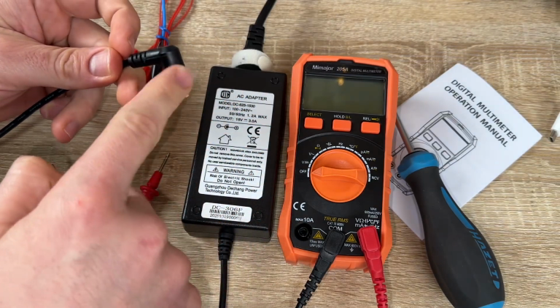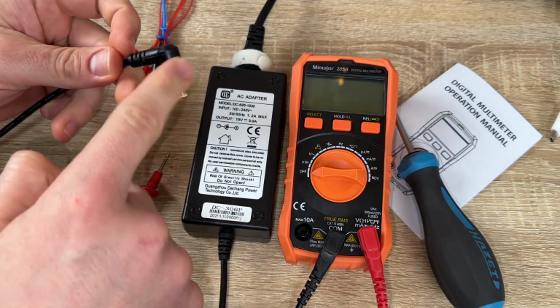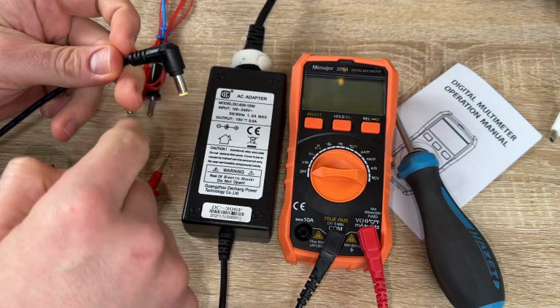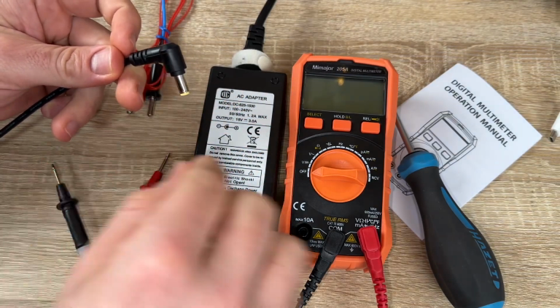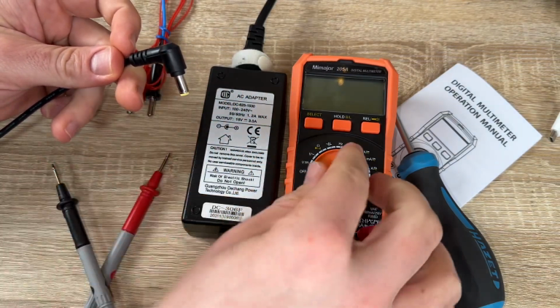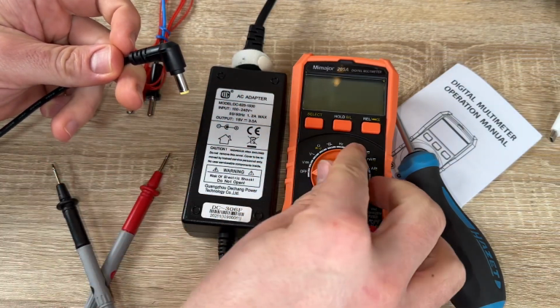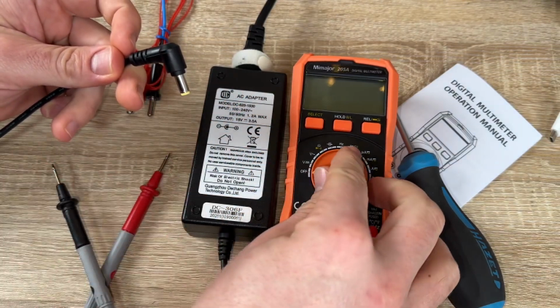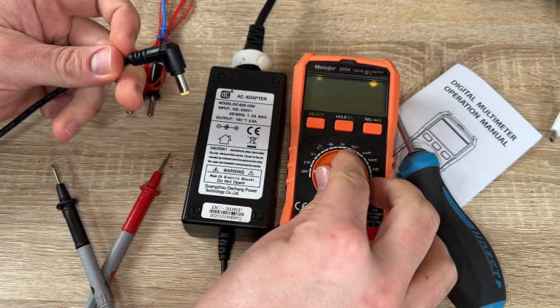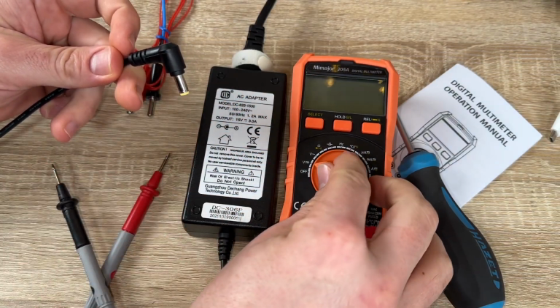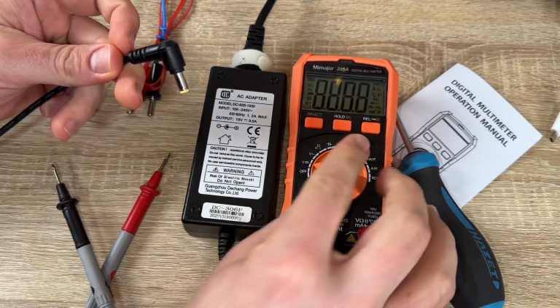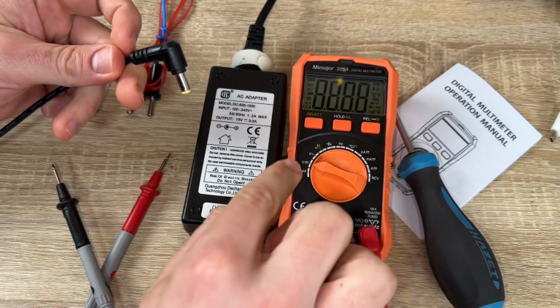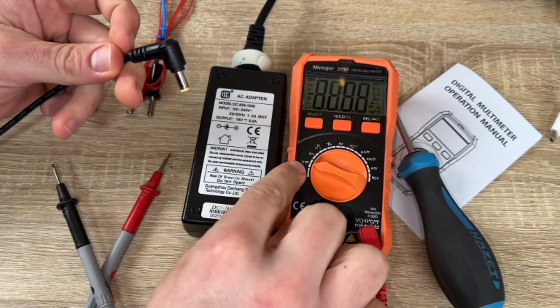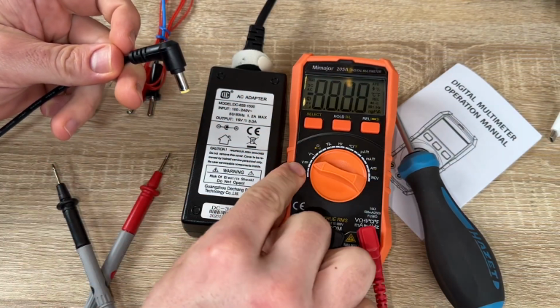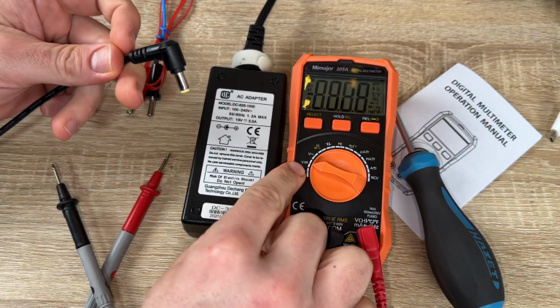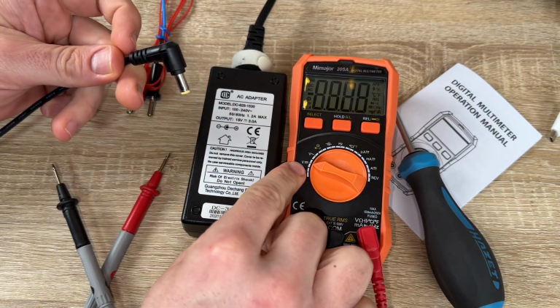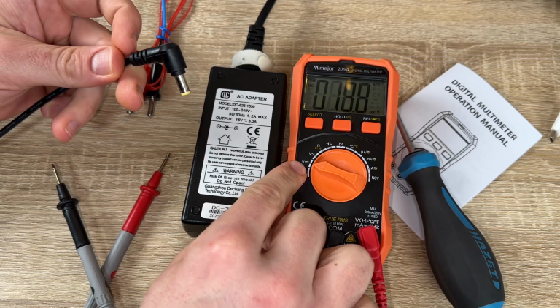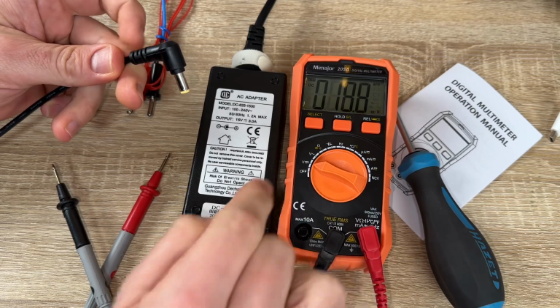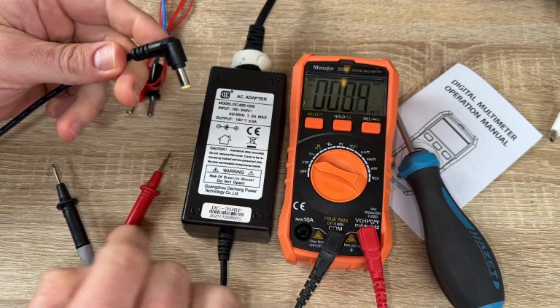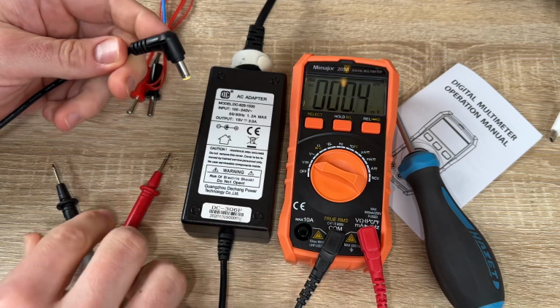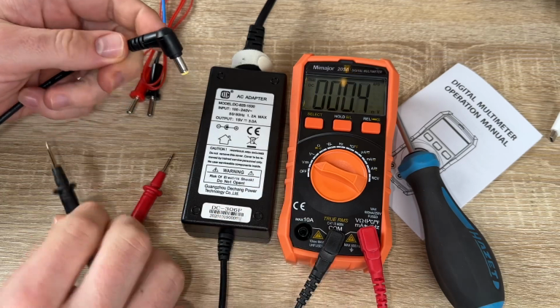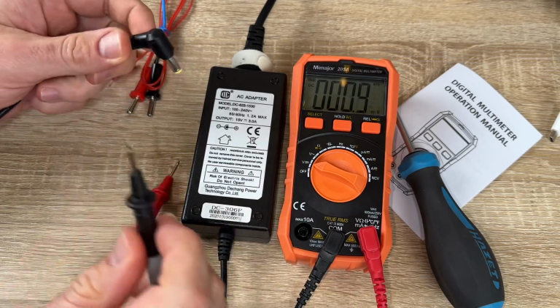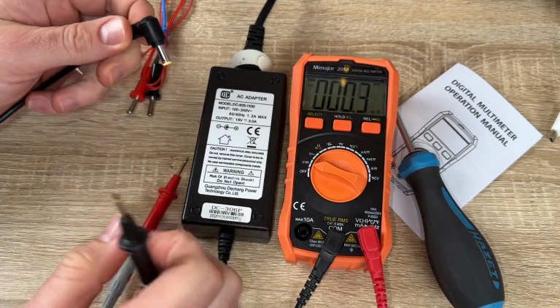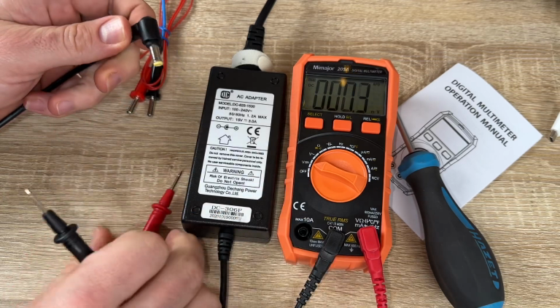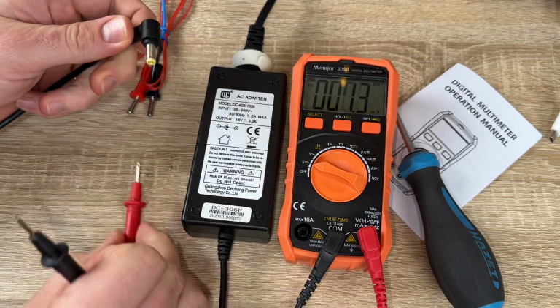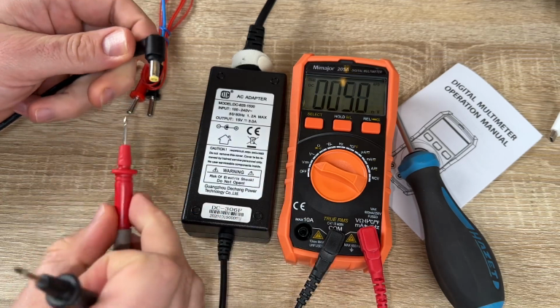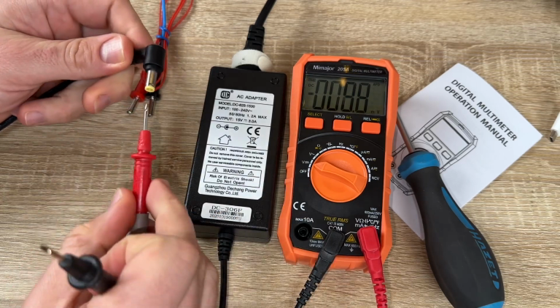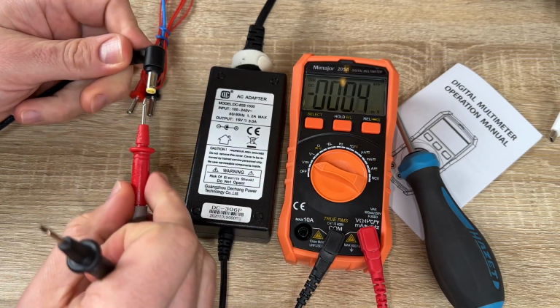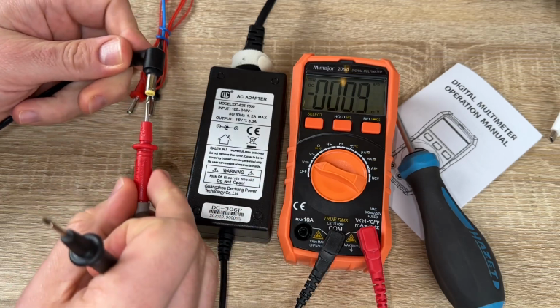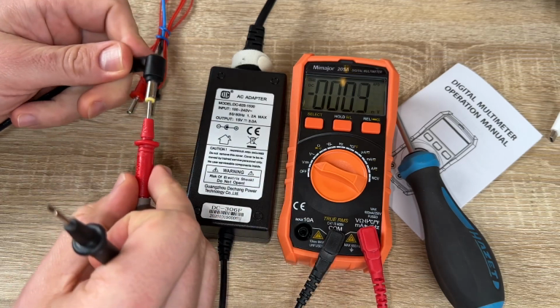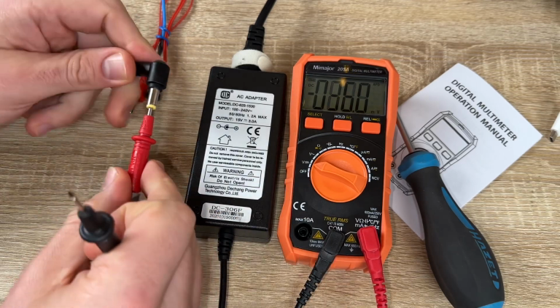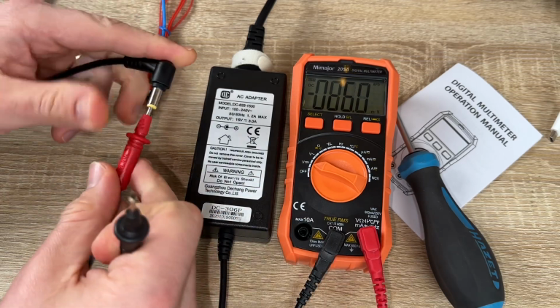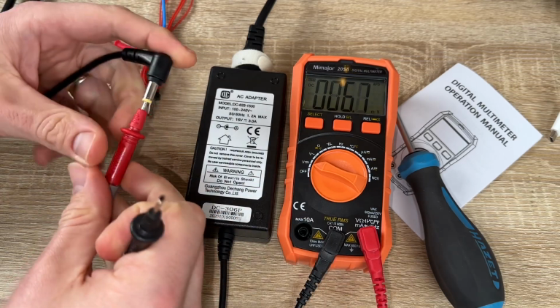This multimeter has overload protection on all ranges. The silicone cover is able to protect the multimeter from dropping and damage, and also protects us from electric shocks.